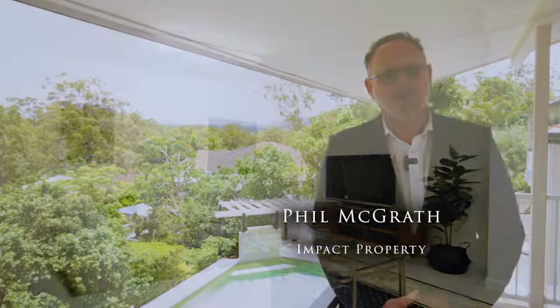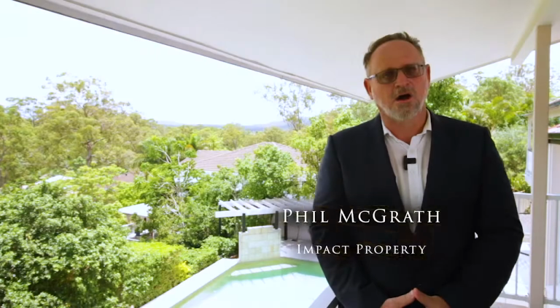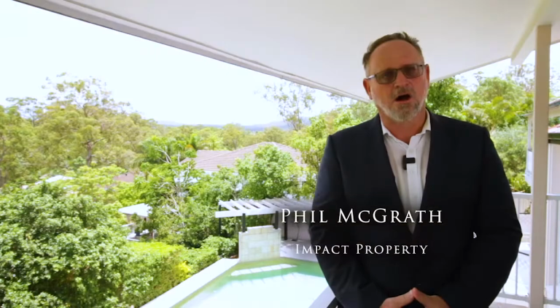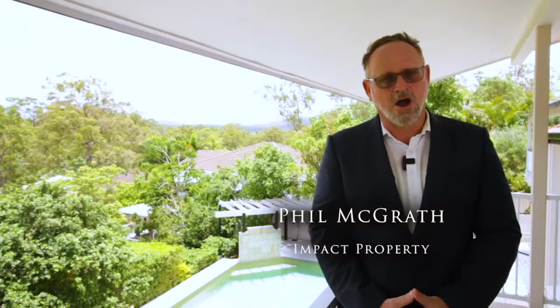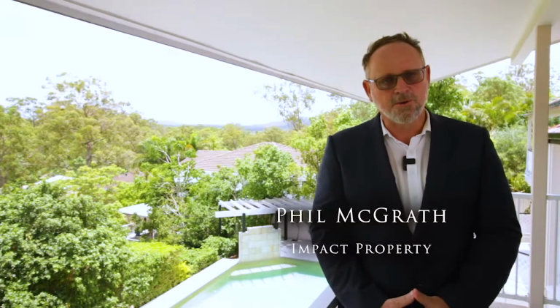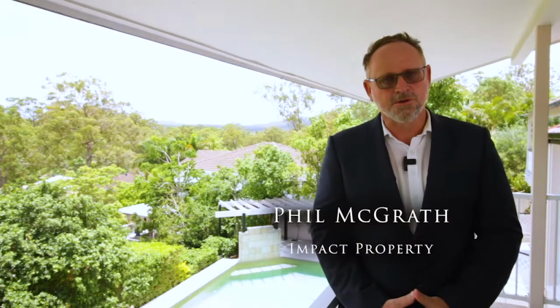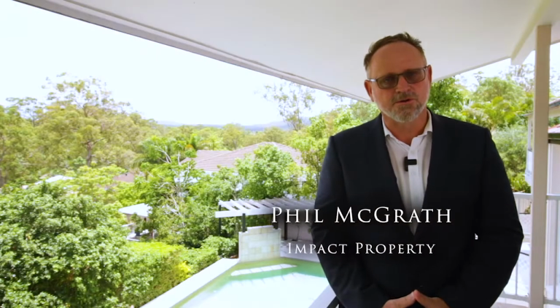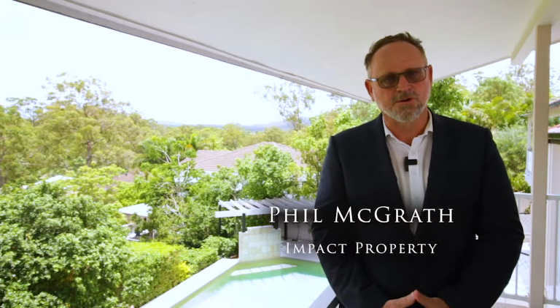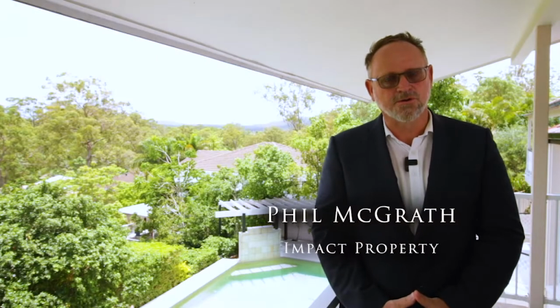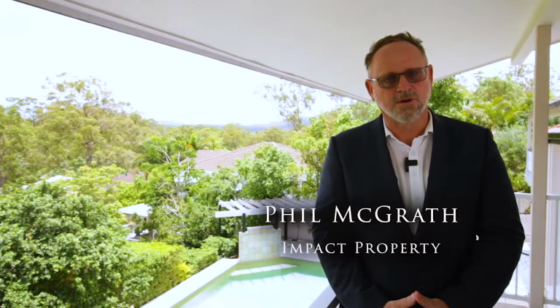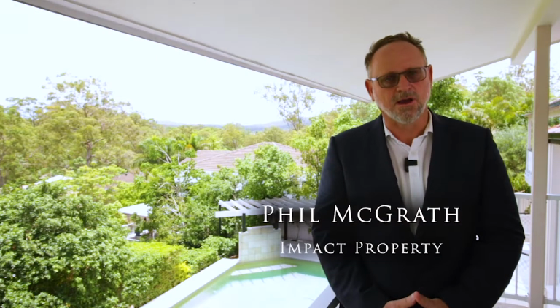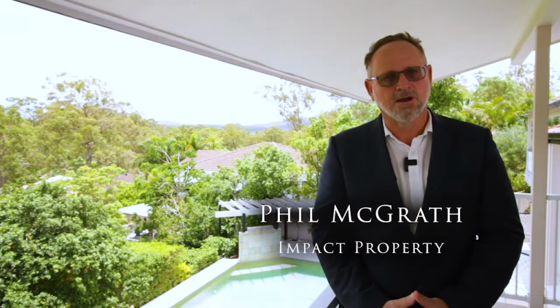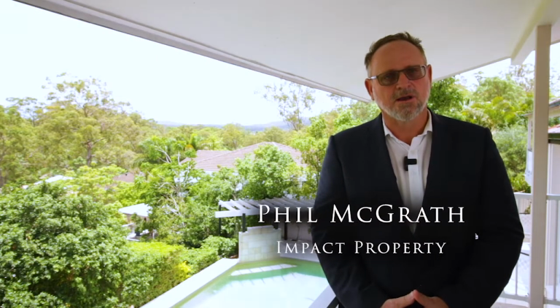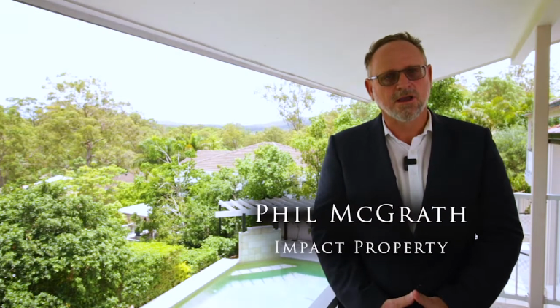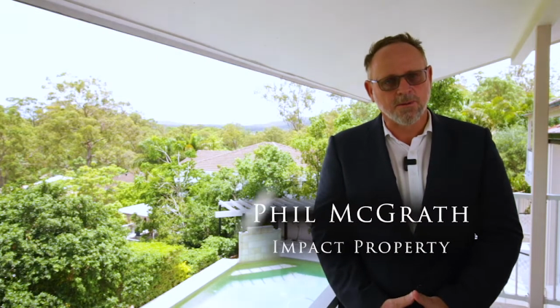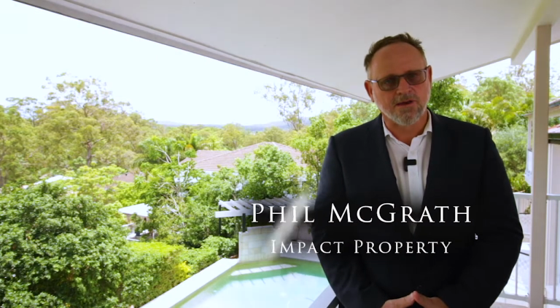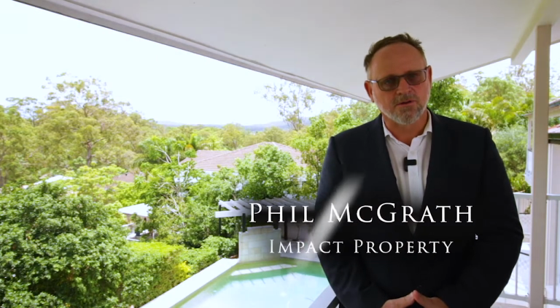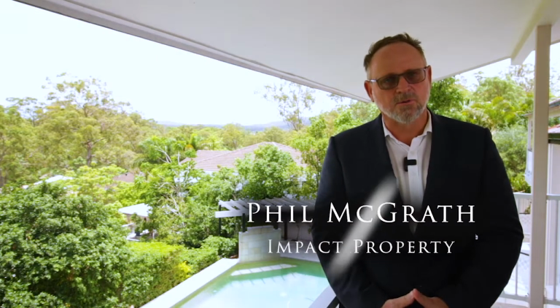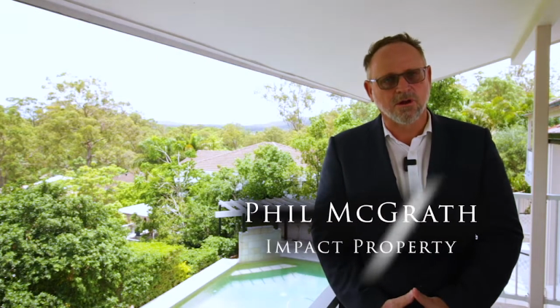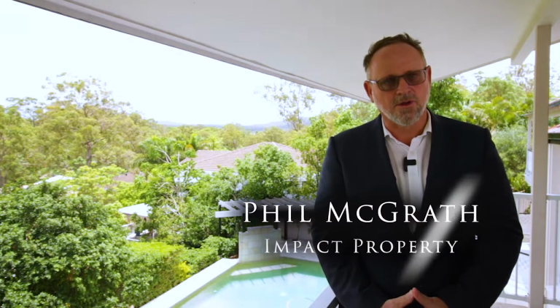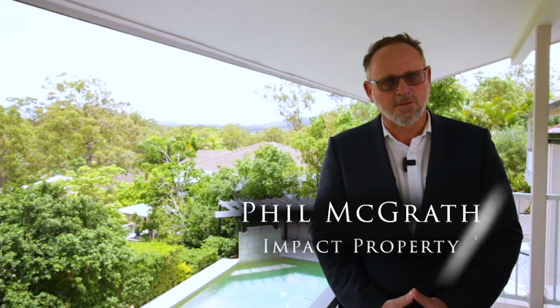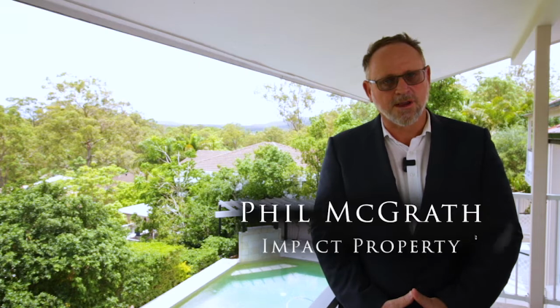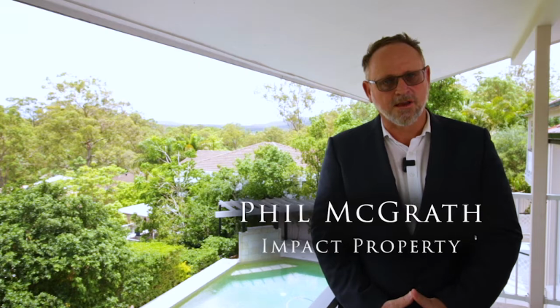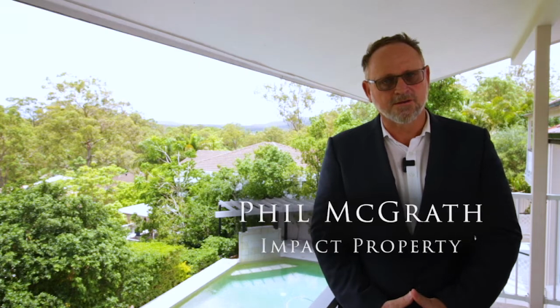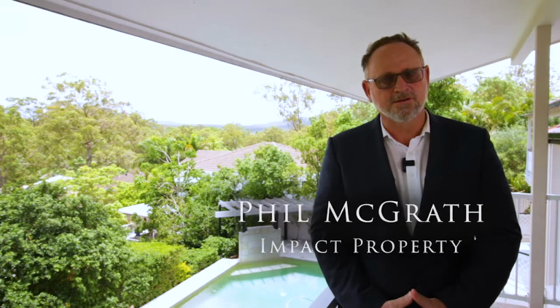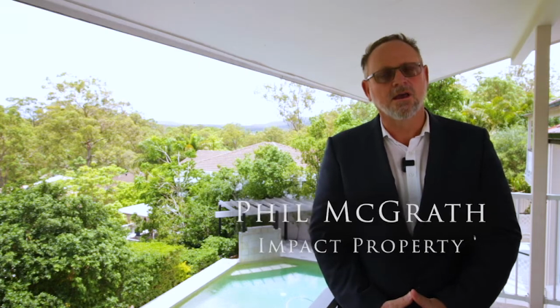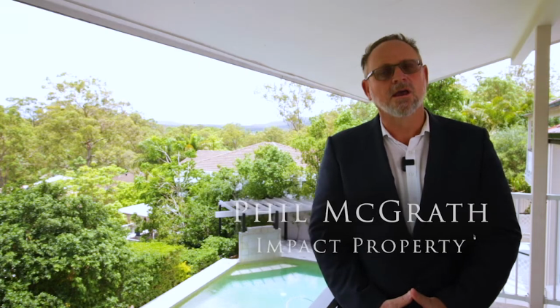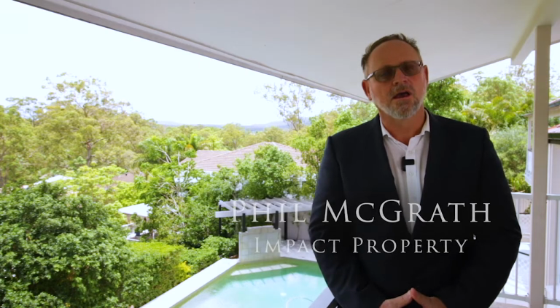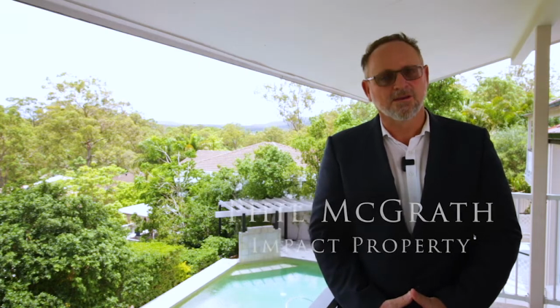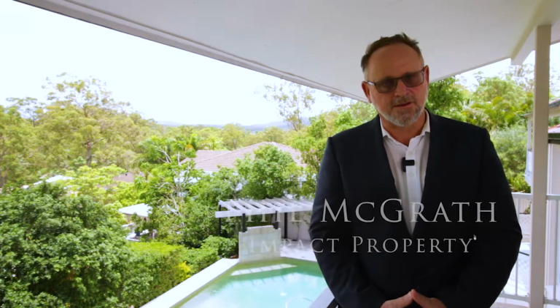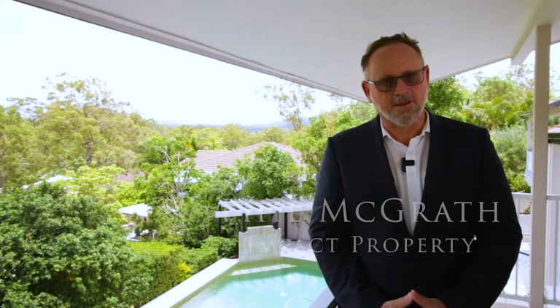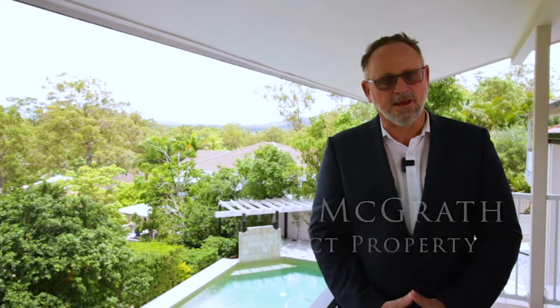I hope you enjoyed the tour. Come and have a look at one of the open houses. See you there.